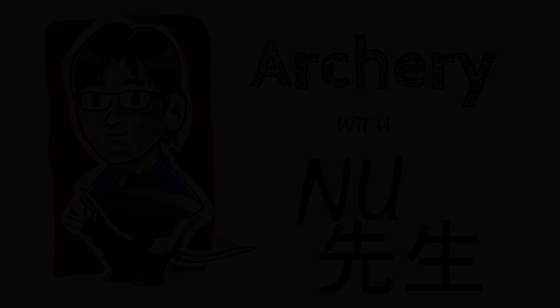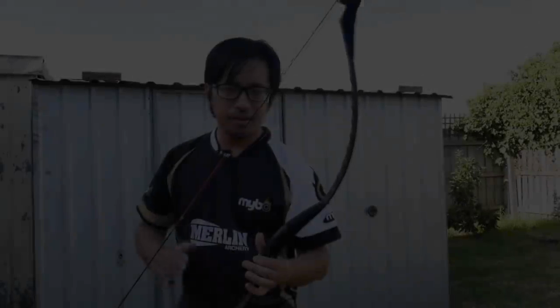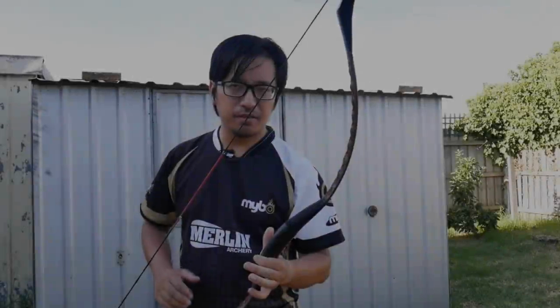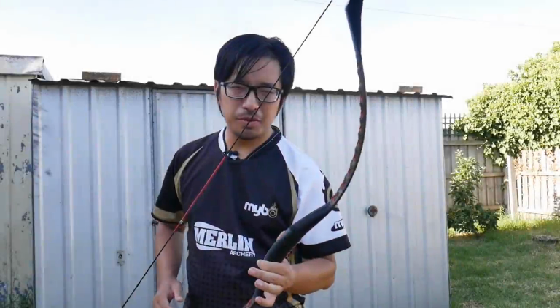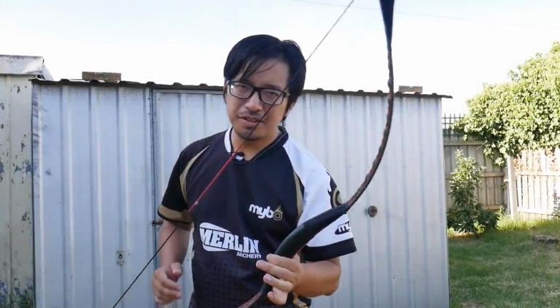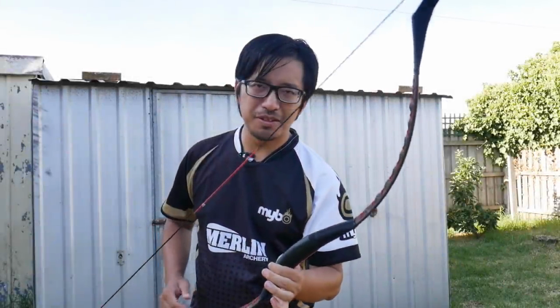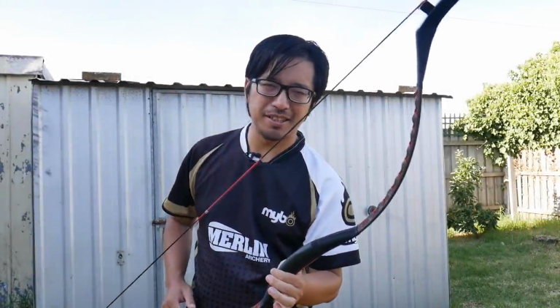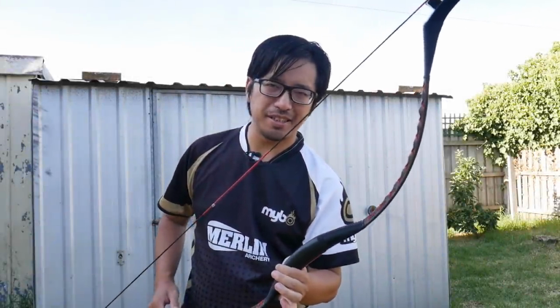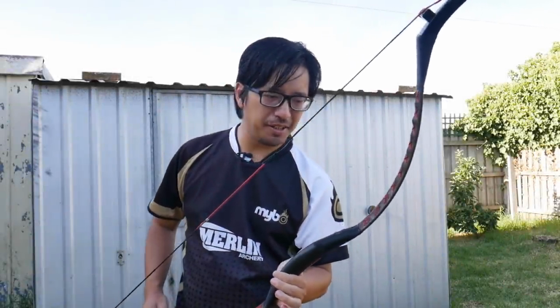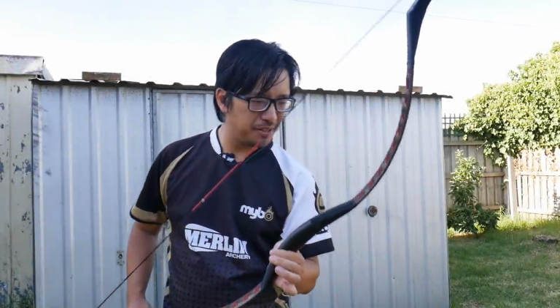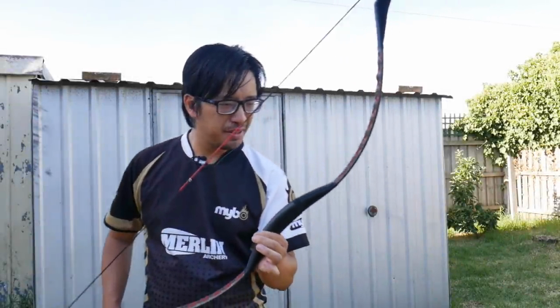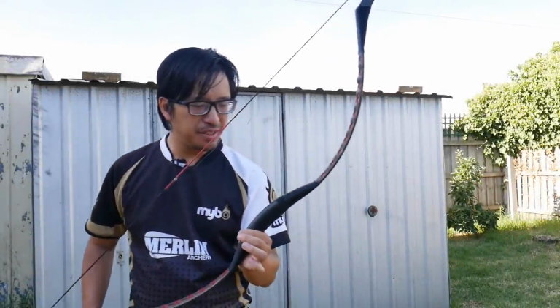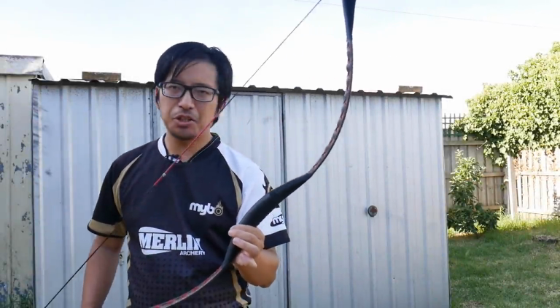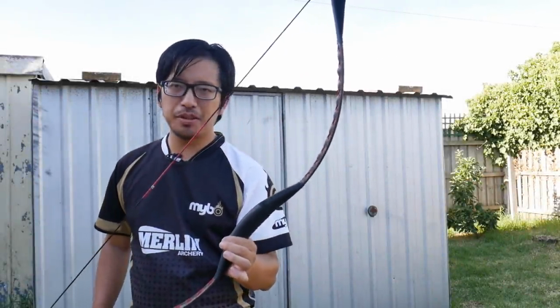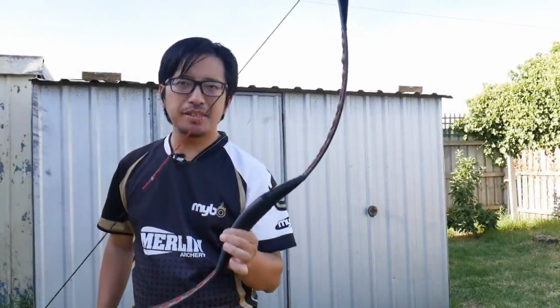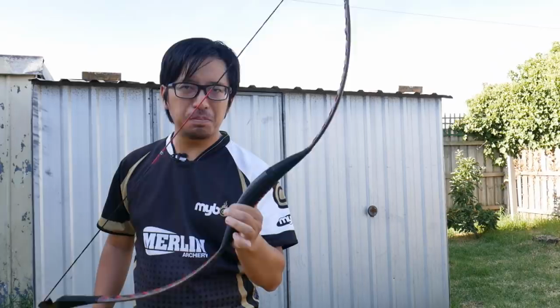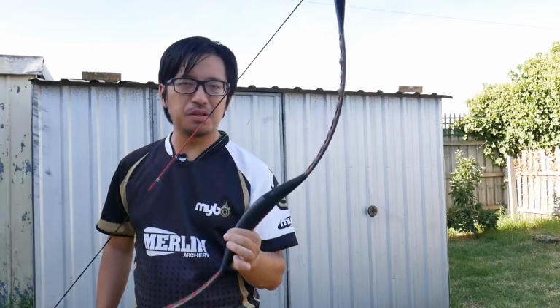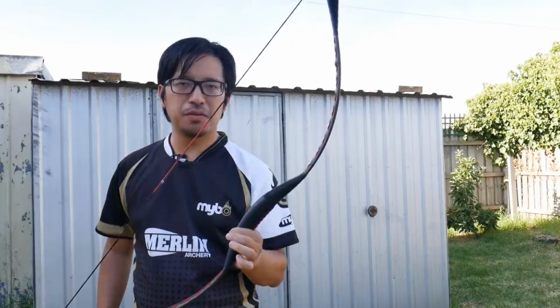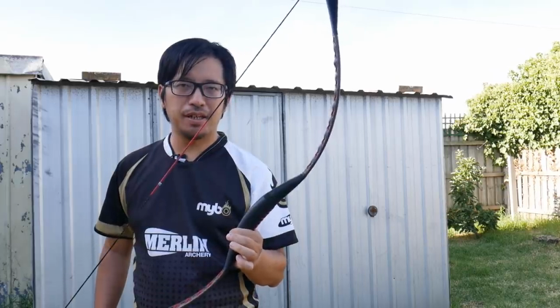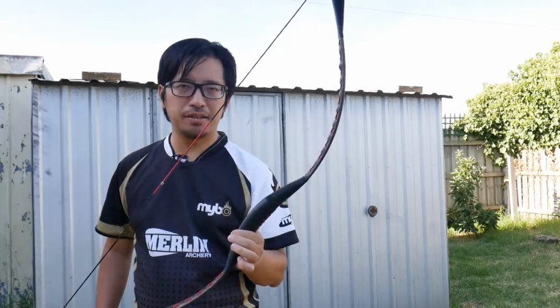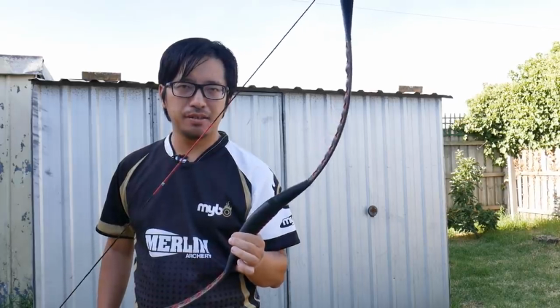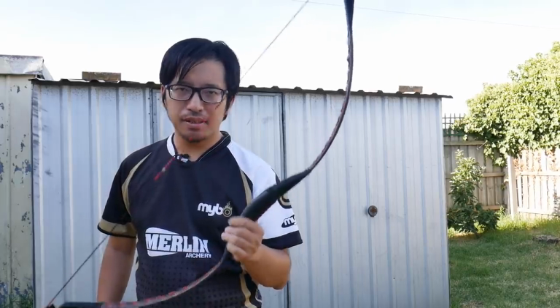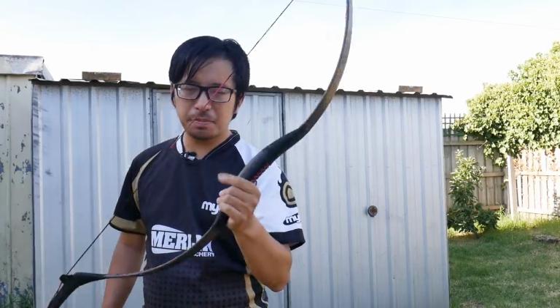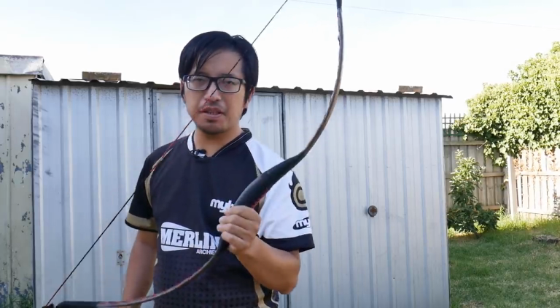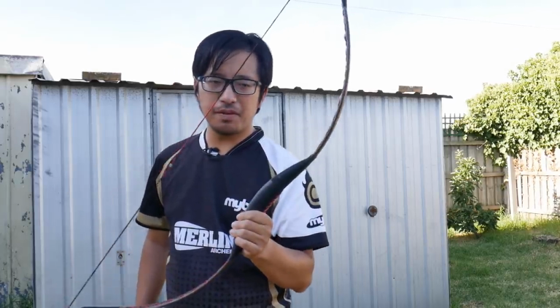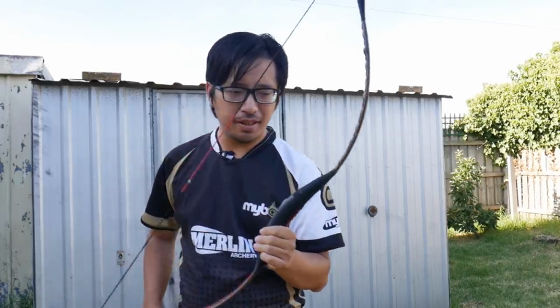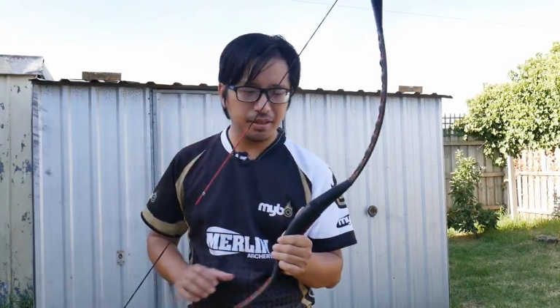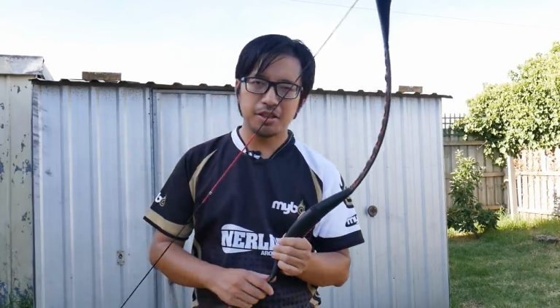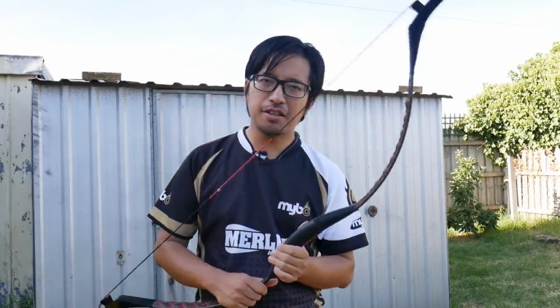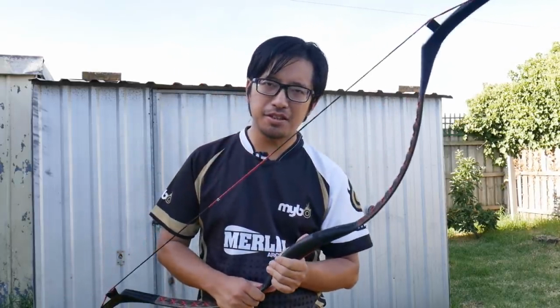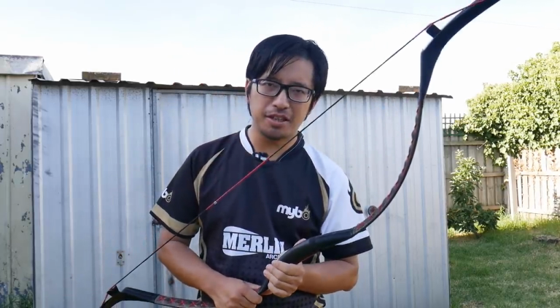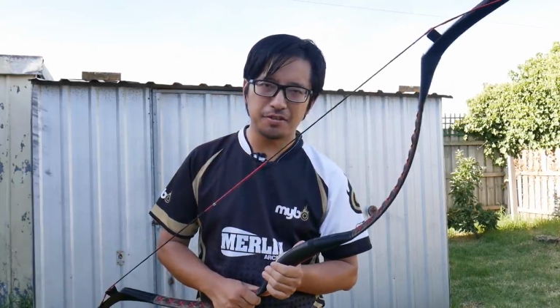Hi everyone, NuSensei here. Archery is a beautiful art, and speaking of art, check out this channel.